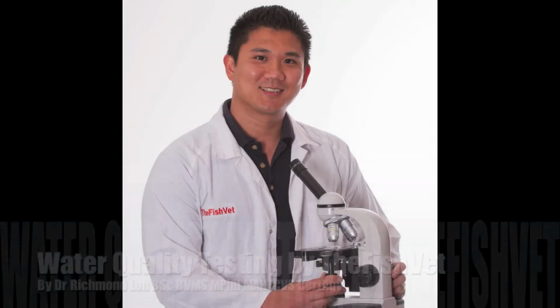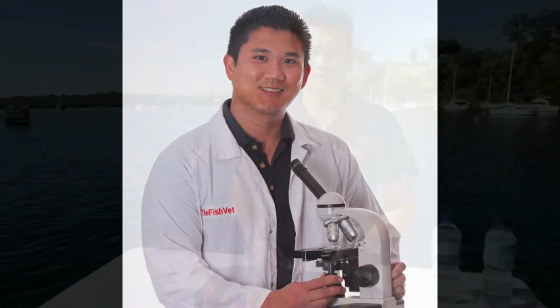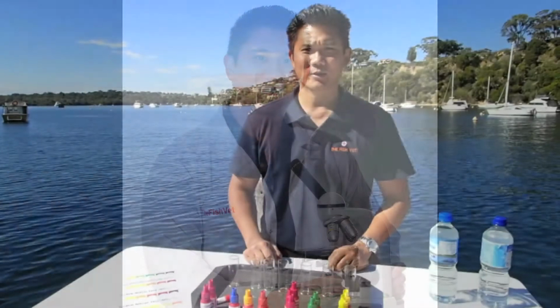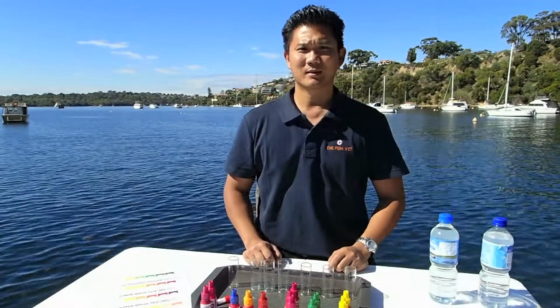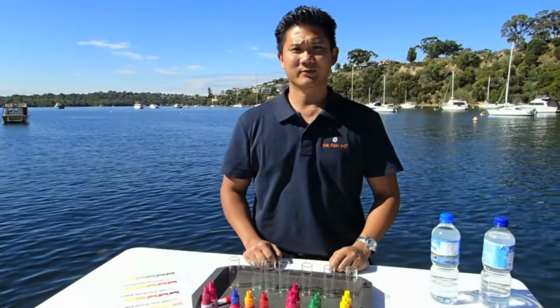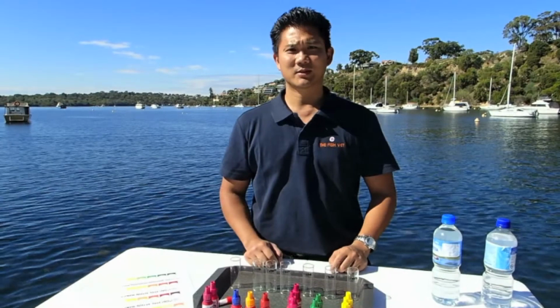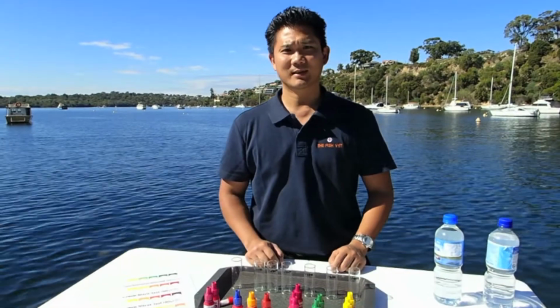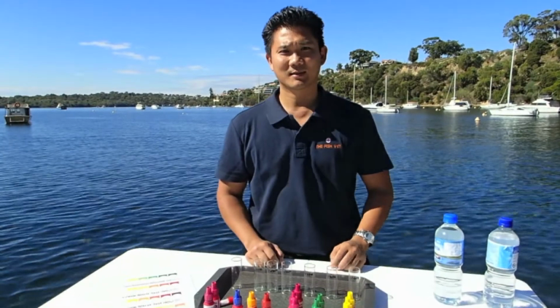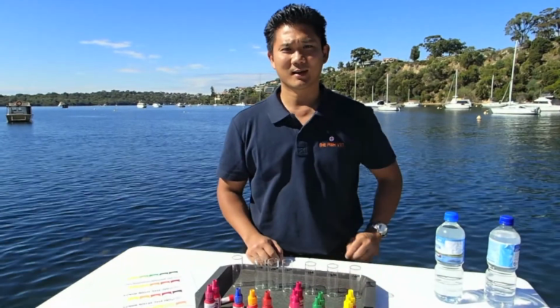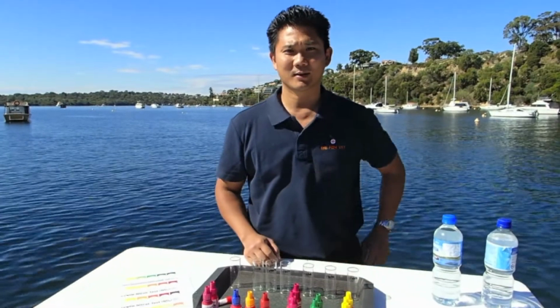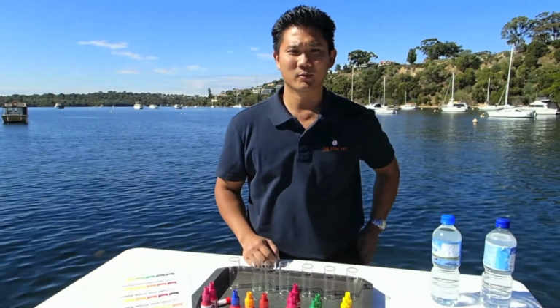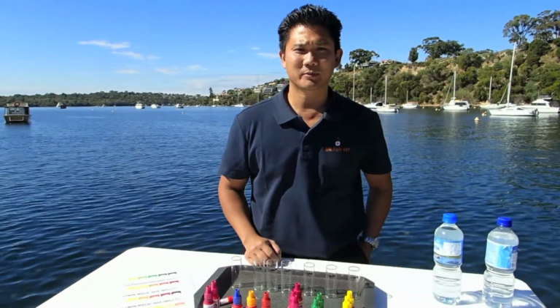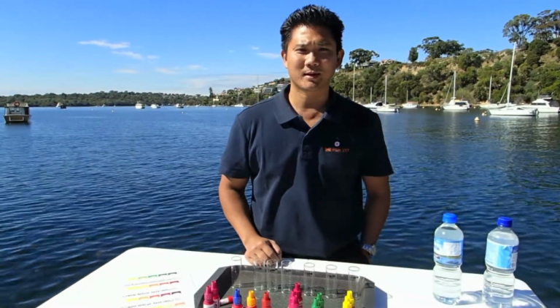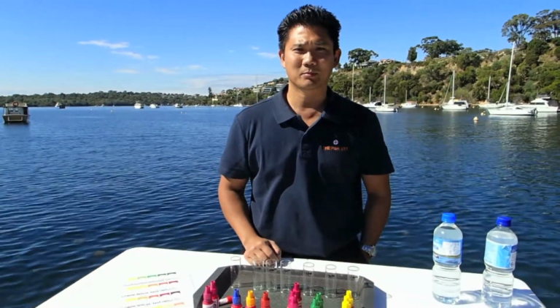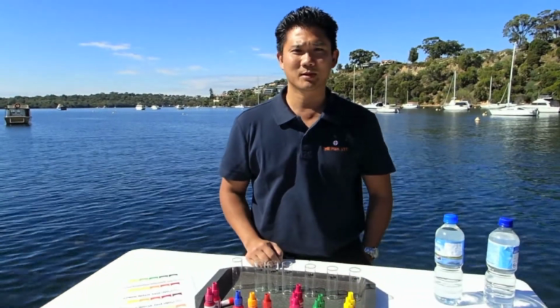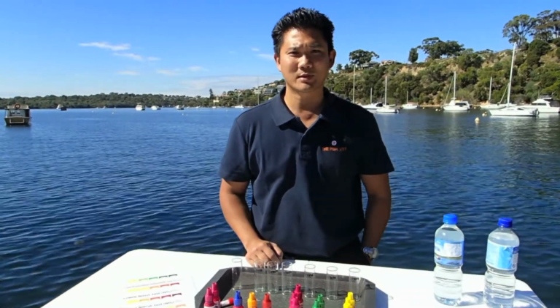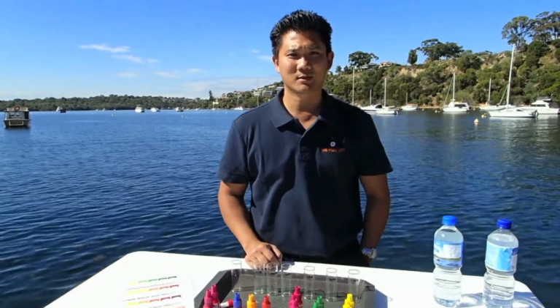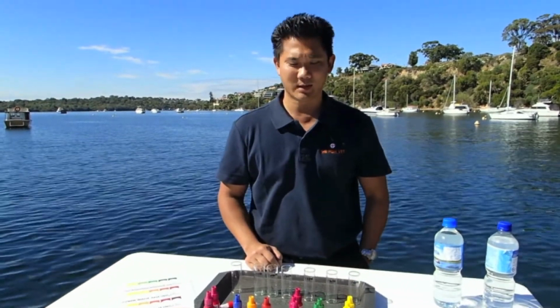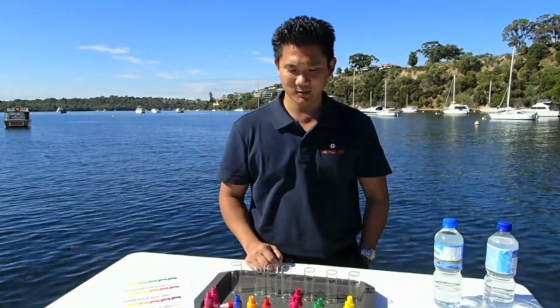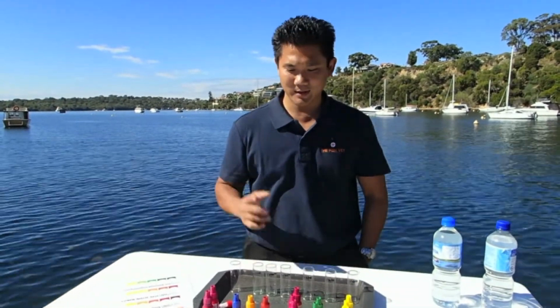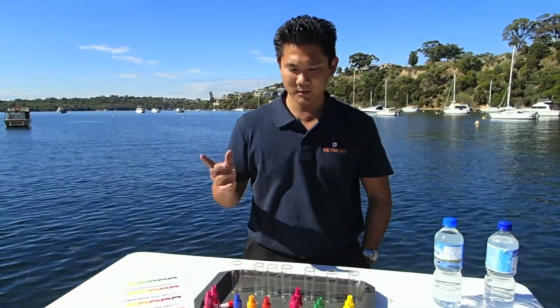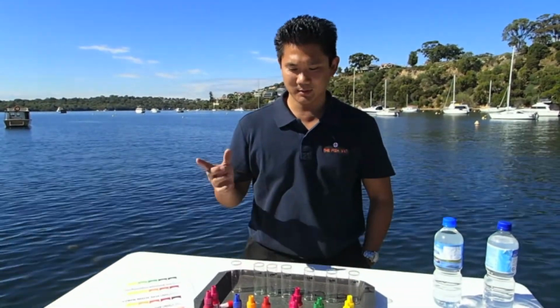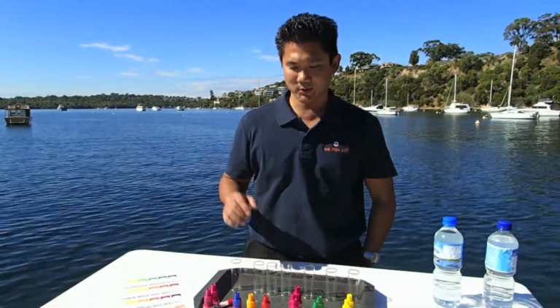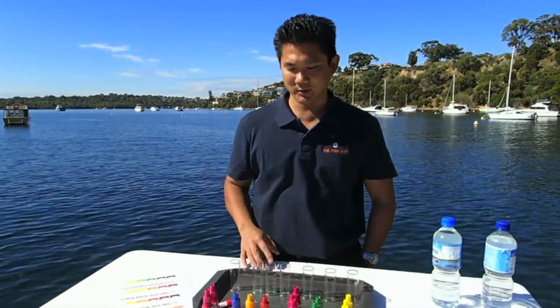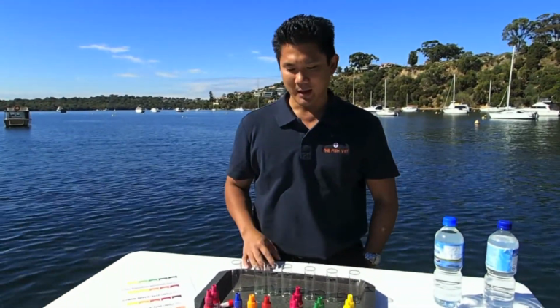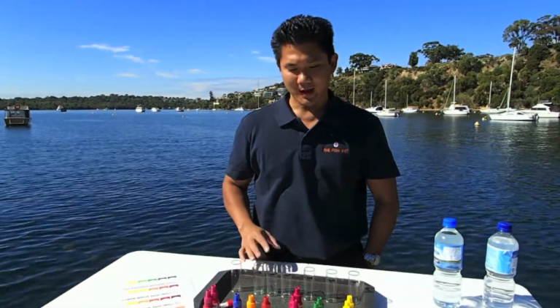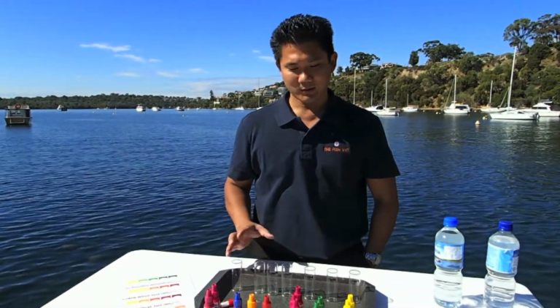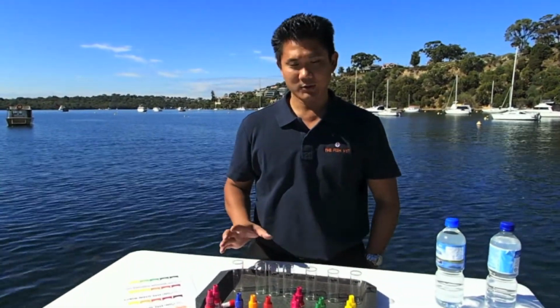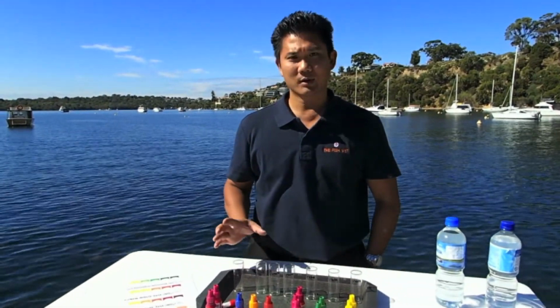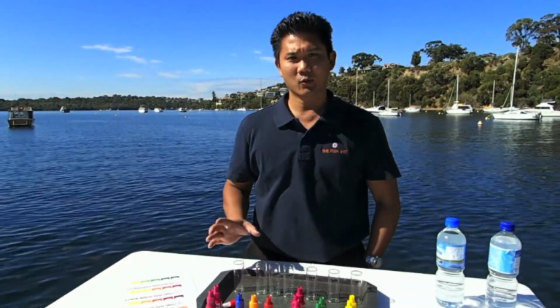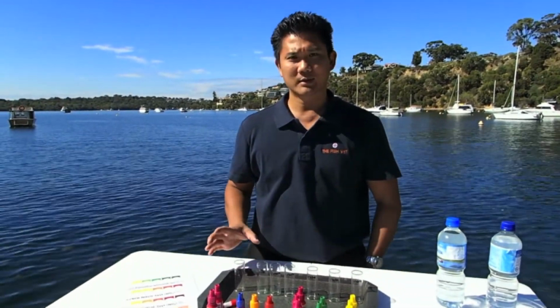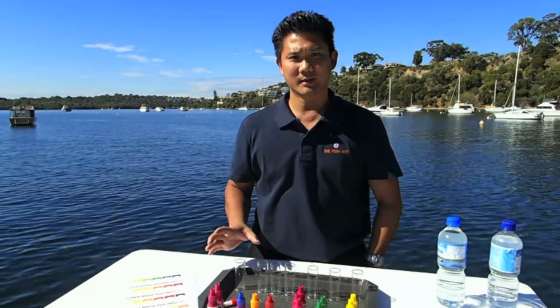Hello, I'm Fish Pet. I operate in Perth, Western Australia. So today I'm just going to show you how to do a water test.